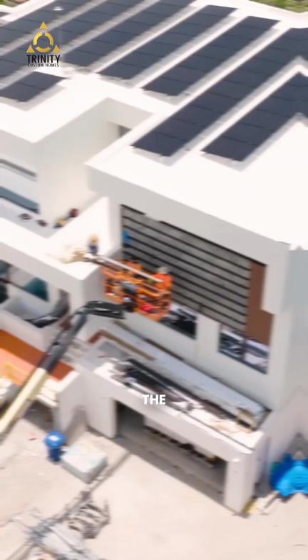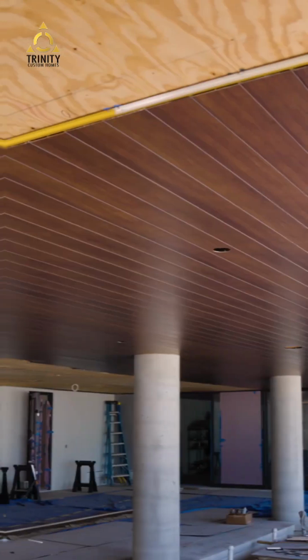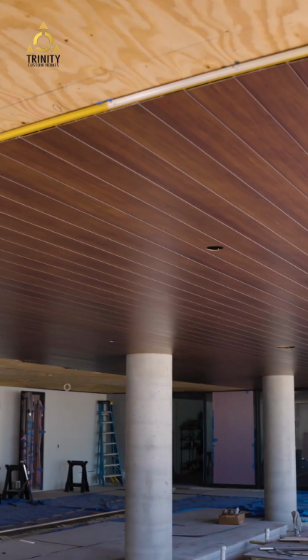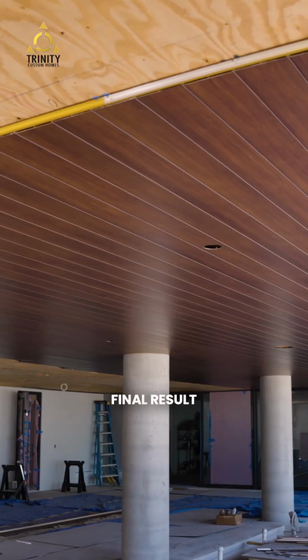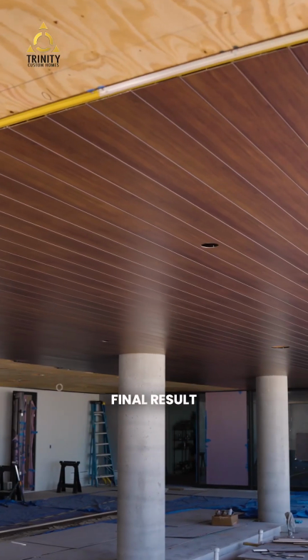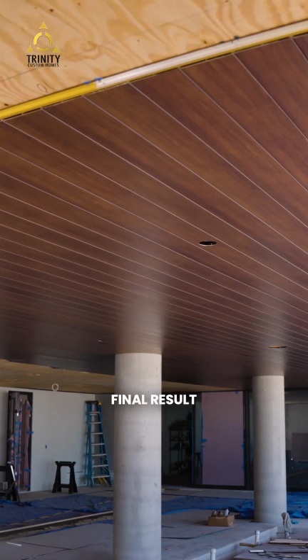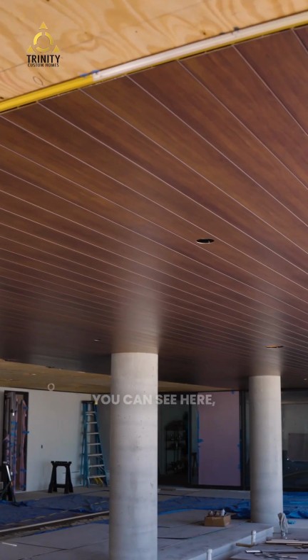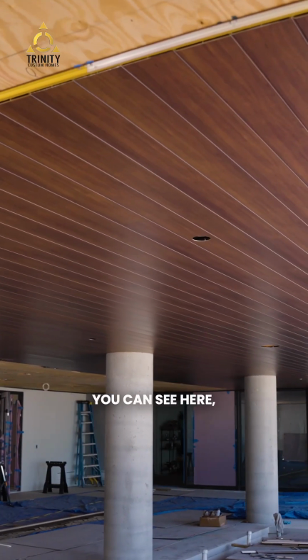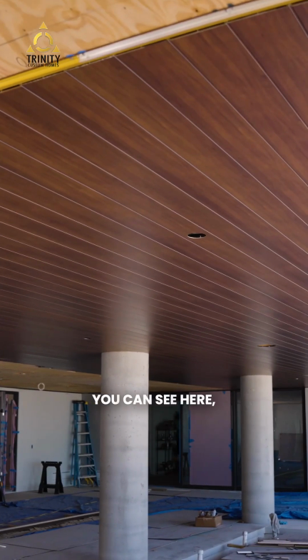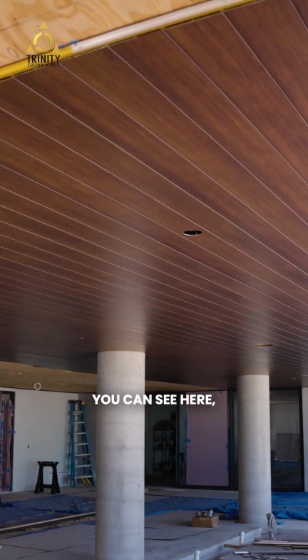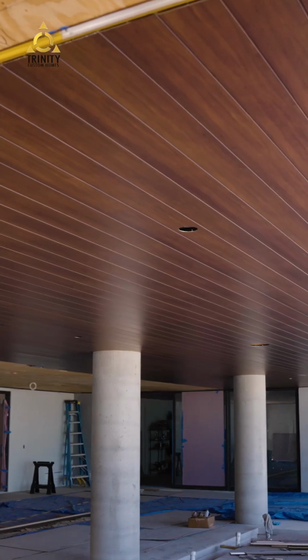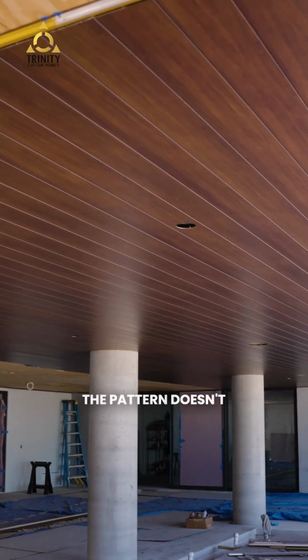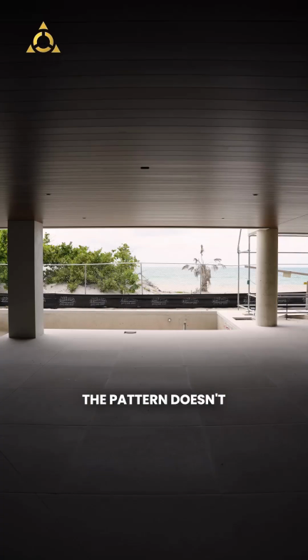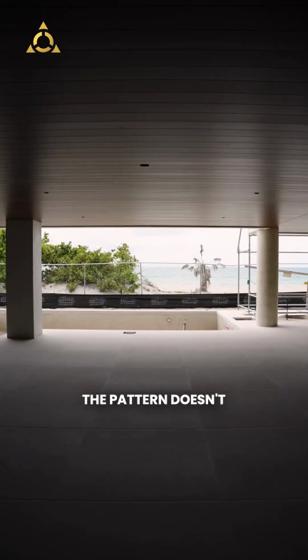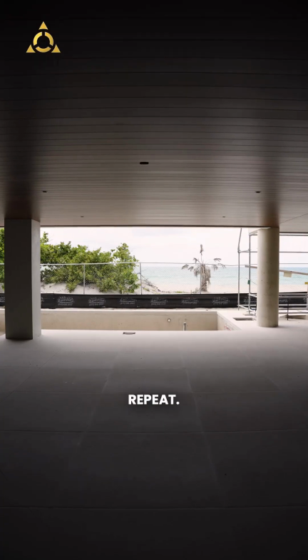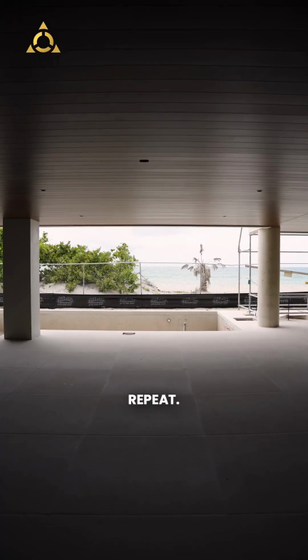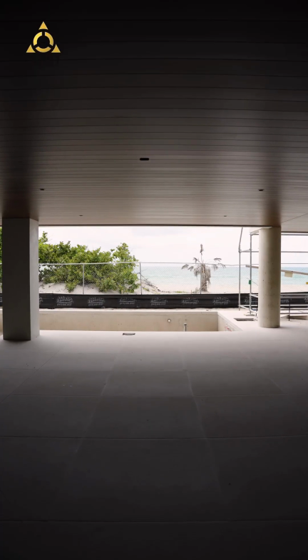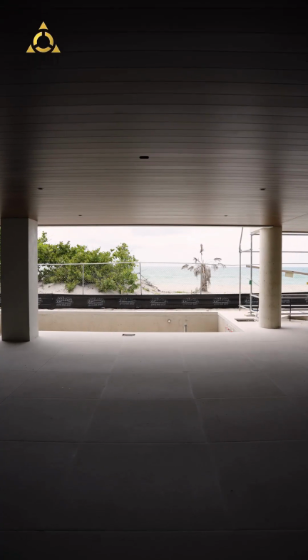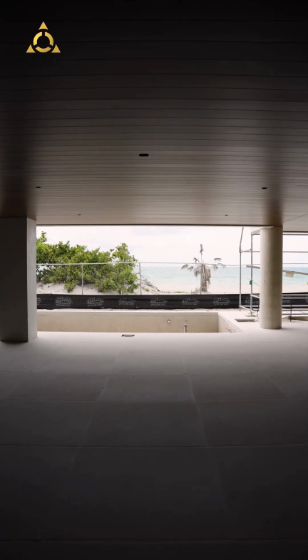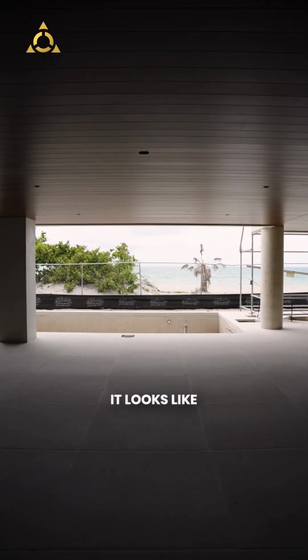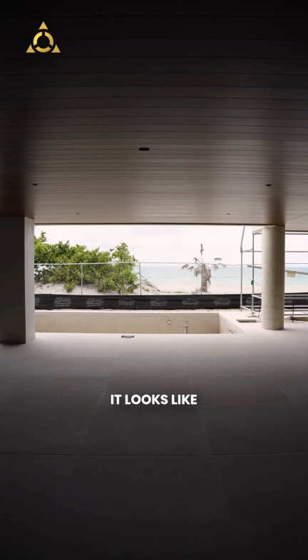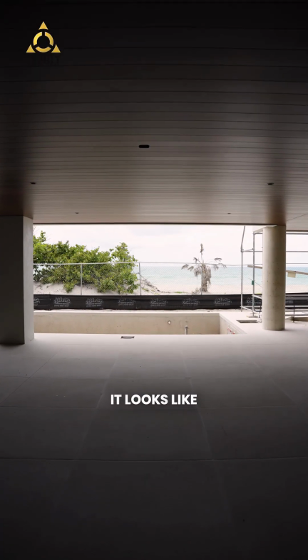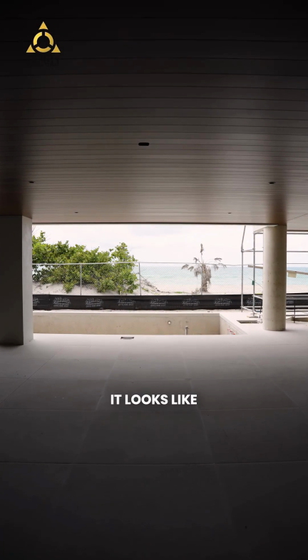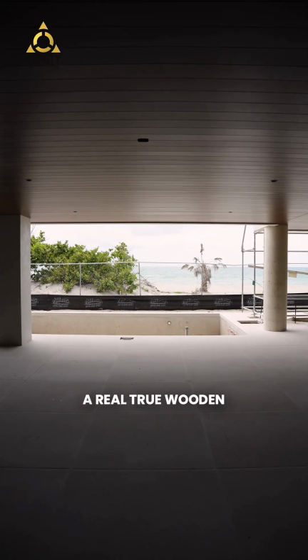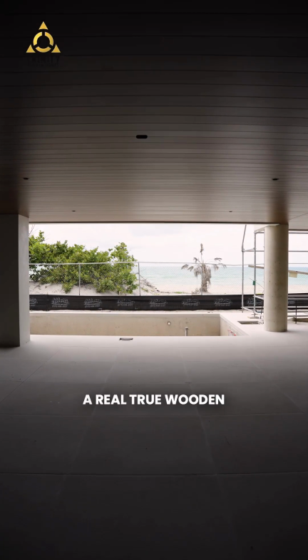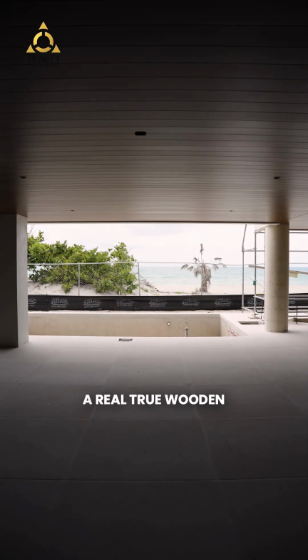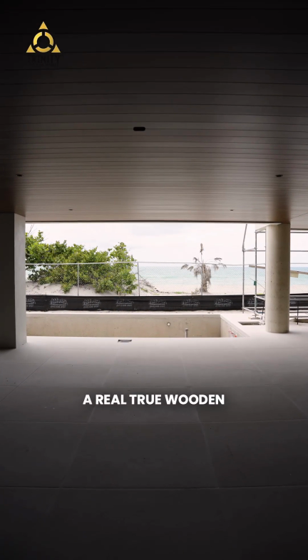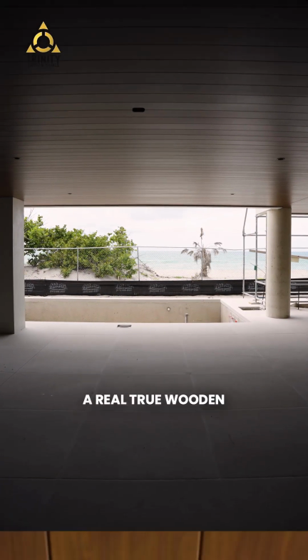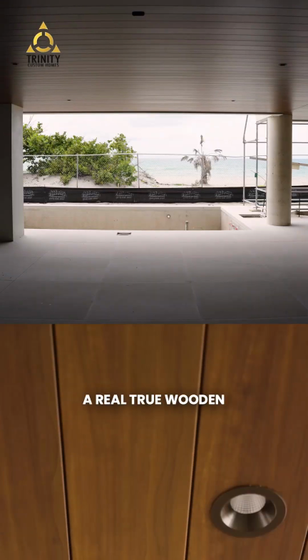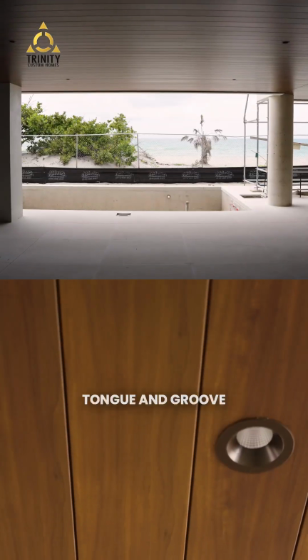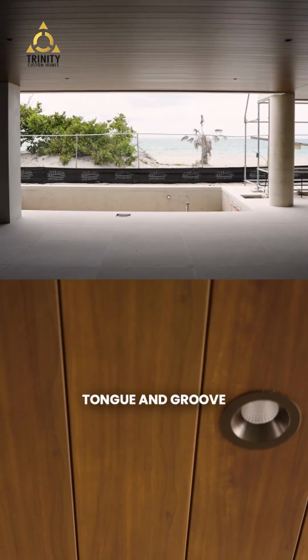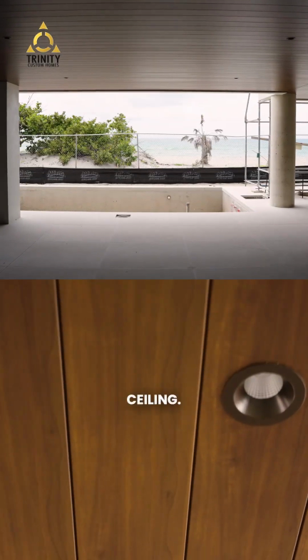The final result, you can see here — the pattern doesn't repeat. It looks like a real, true wooden tongue and groove ceiling.